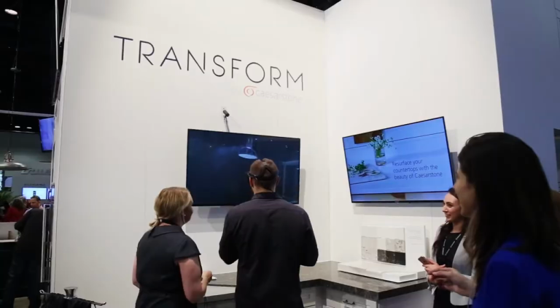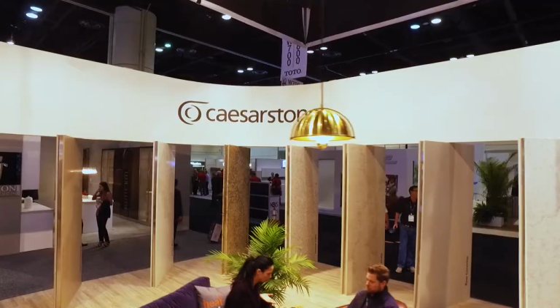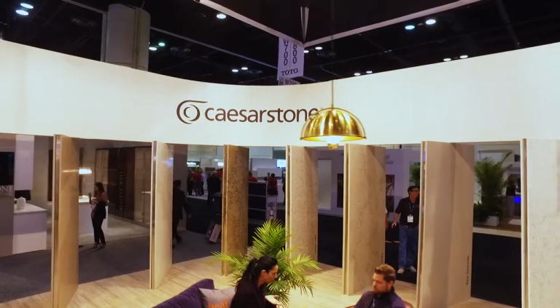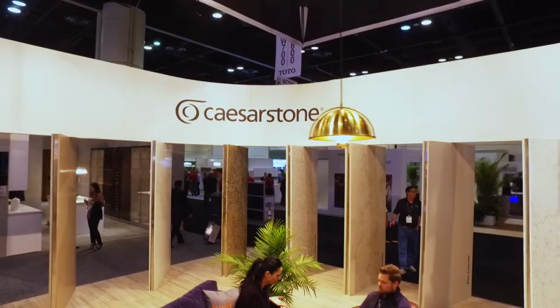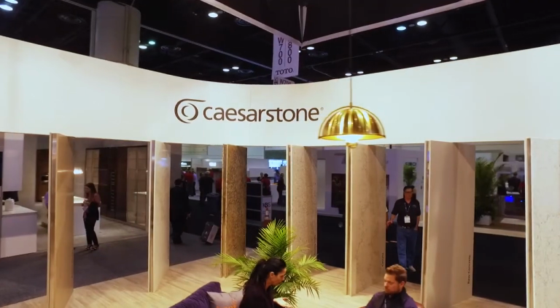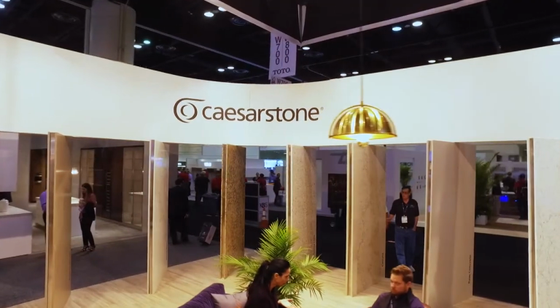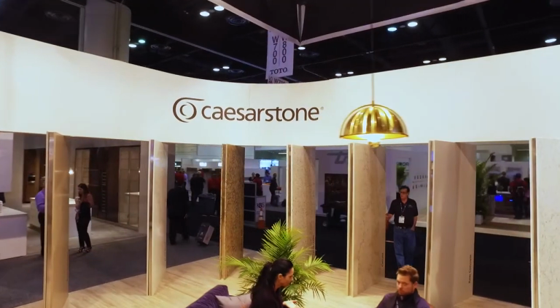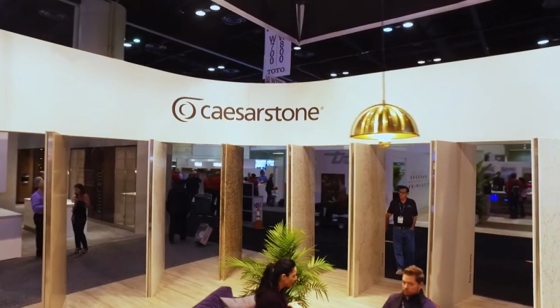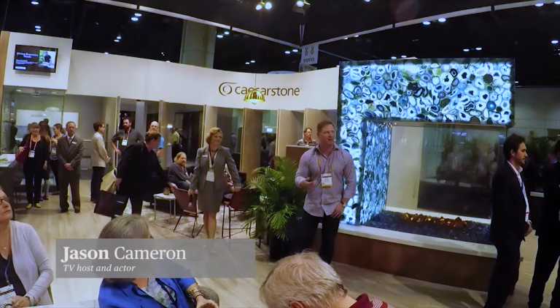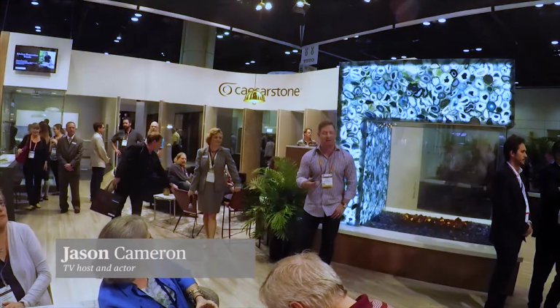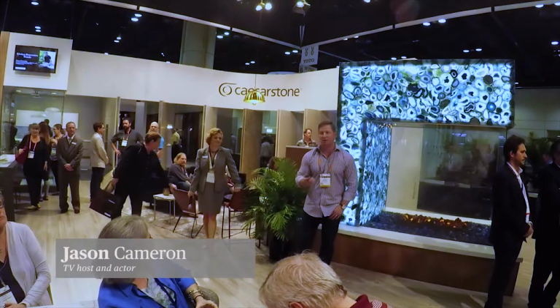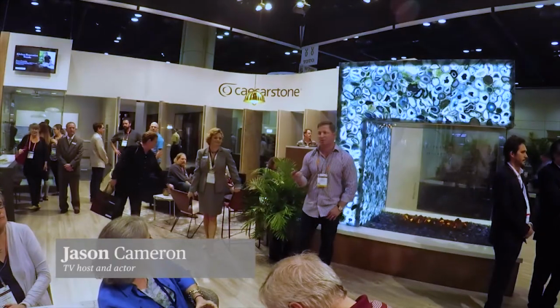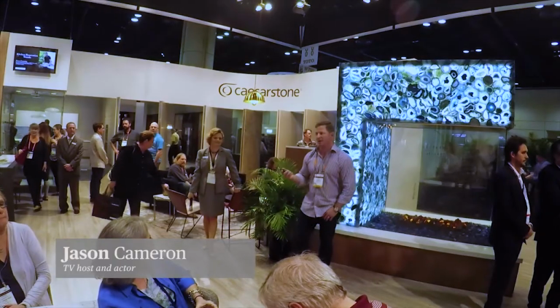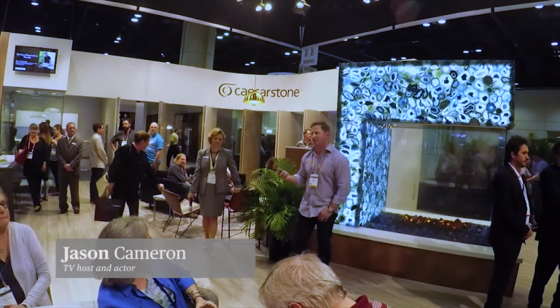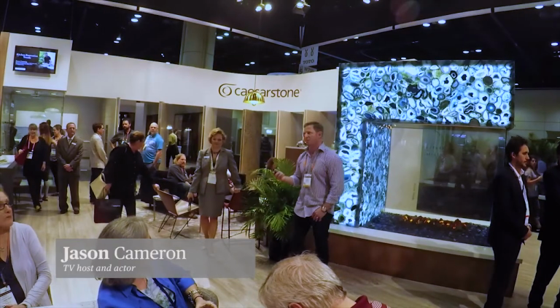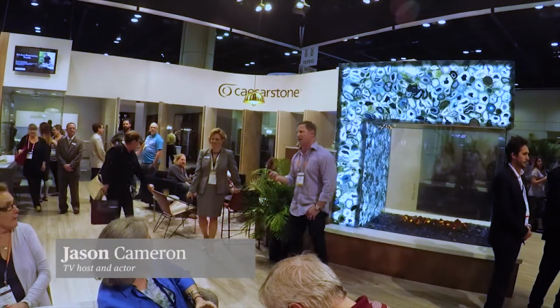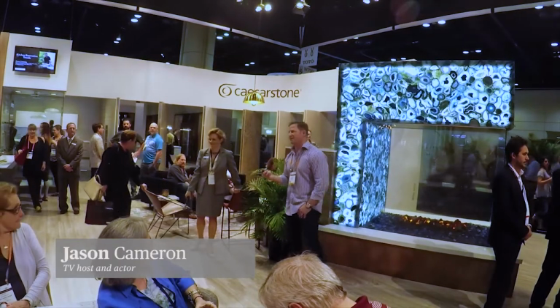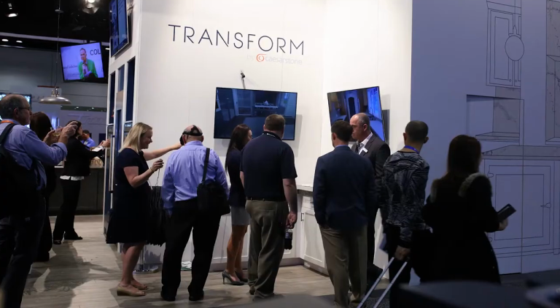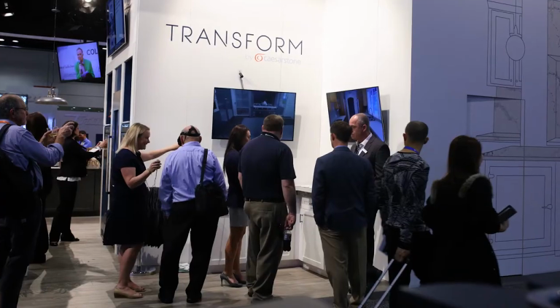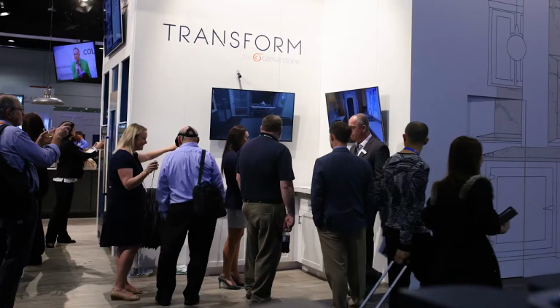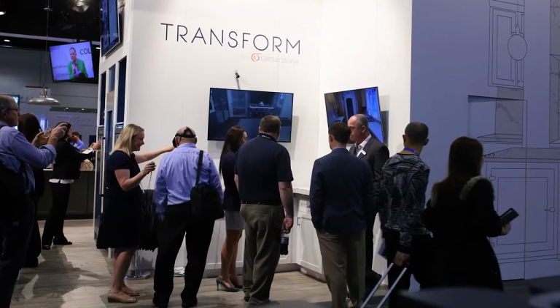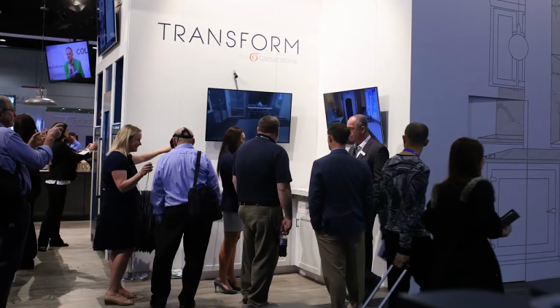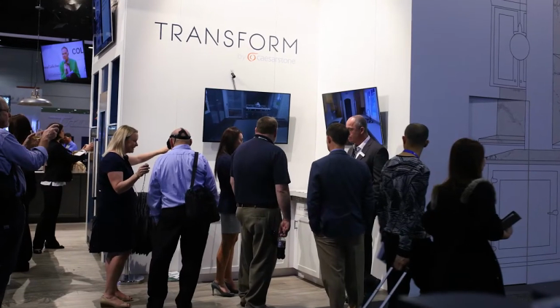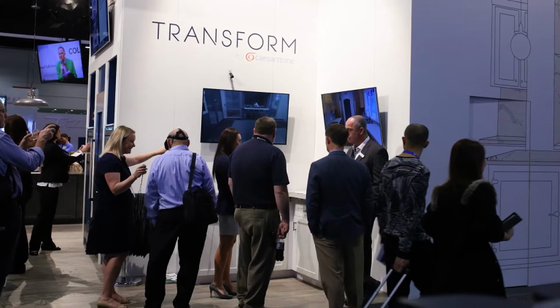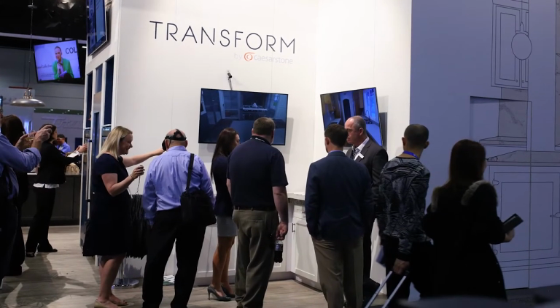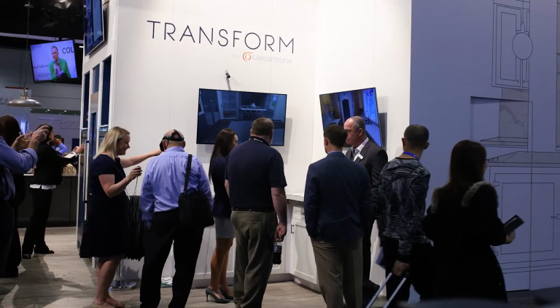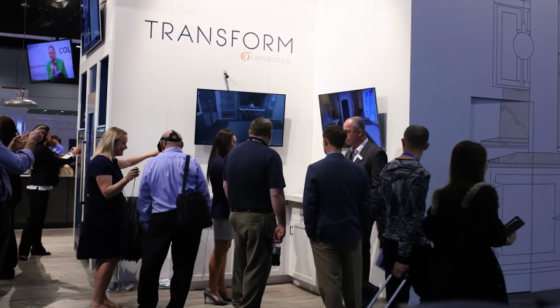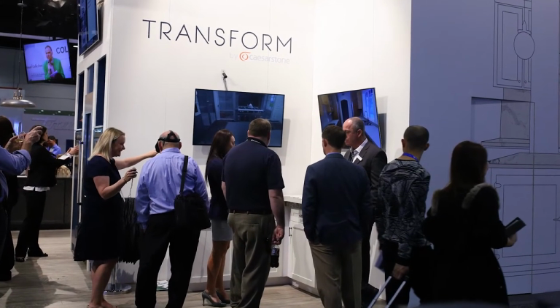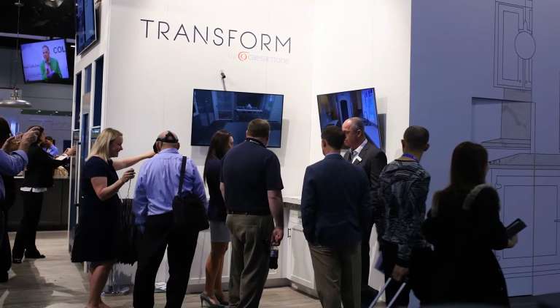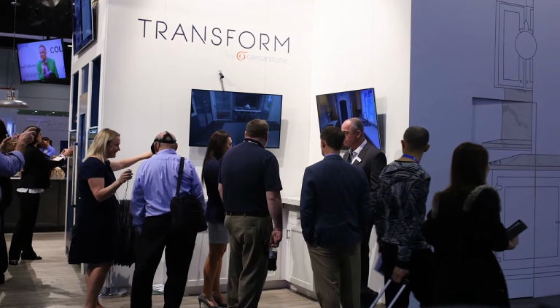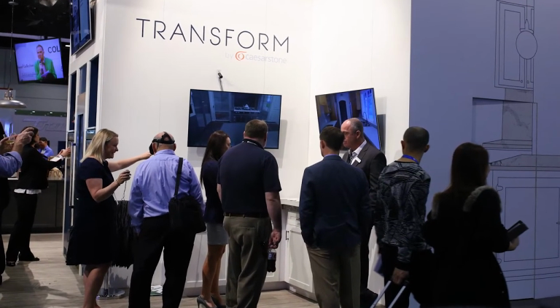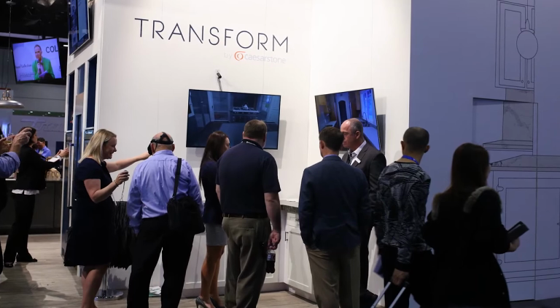I want to thank Caesarstone for inviting me. I'm a huge fan of their product and I'm really a big fan of the new product, which is Transform.